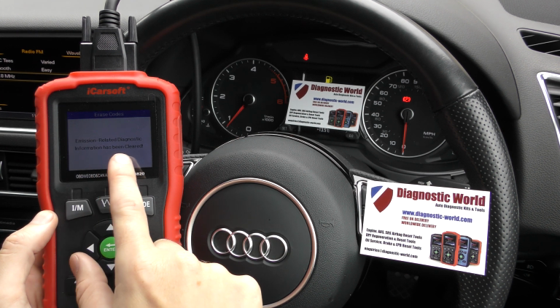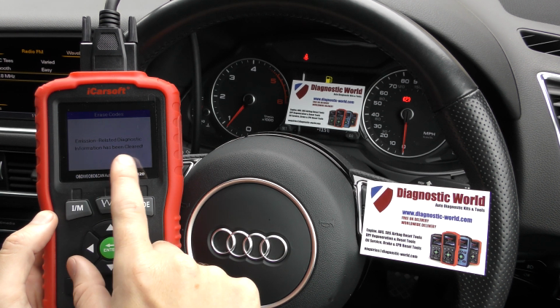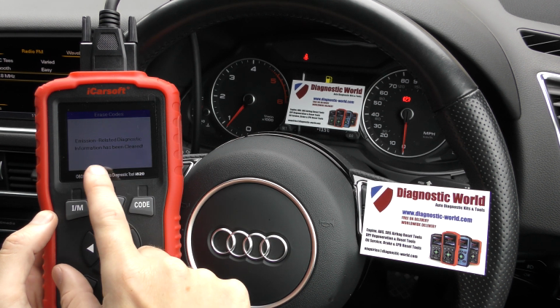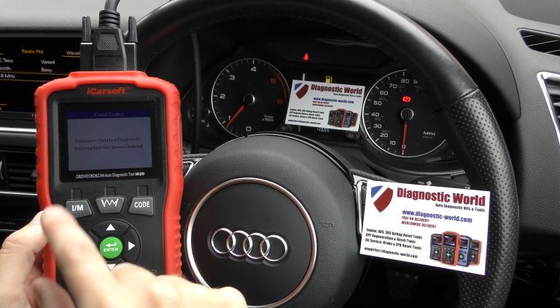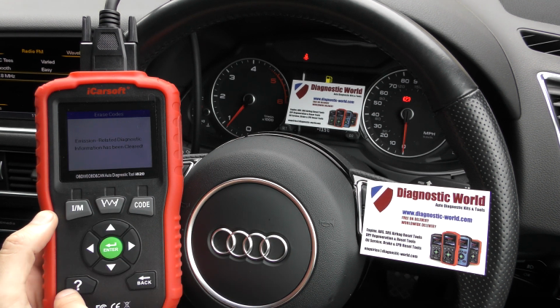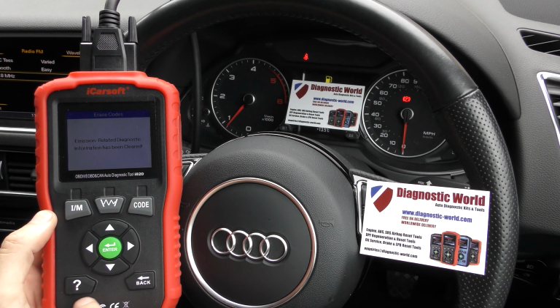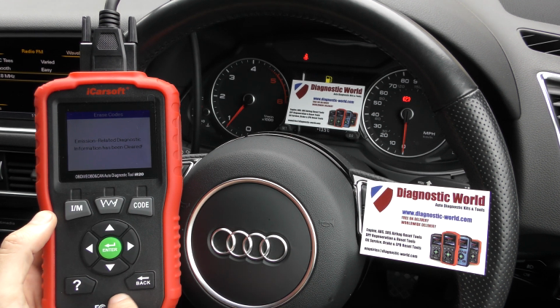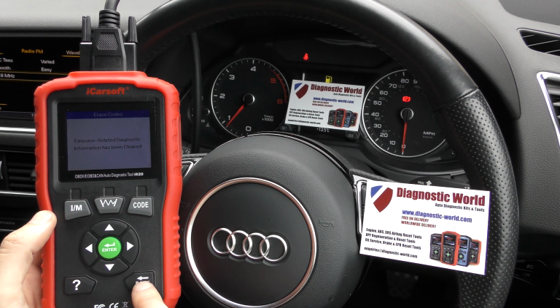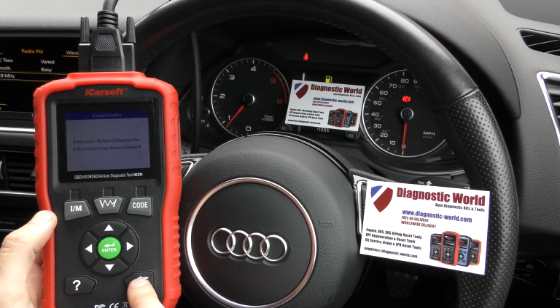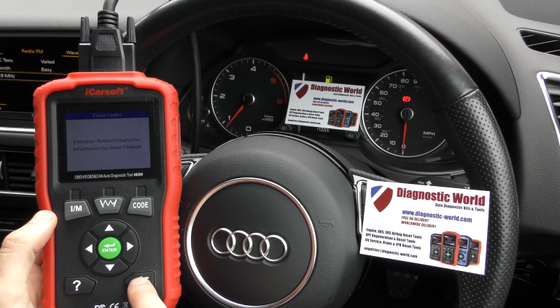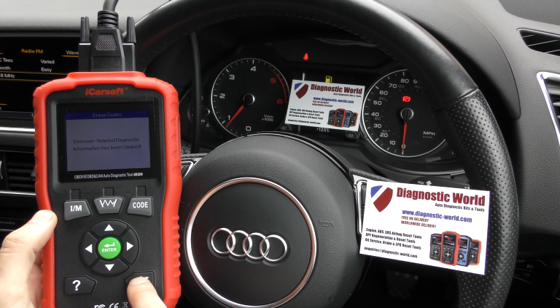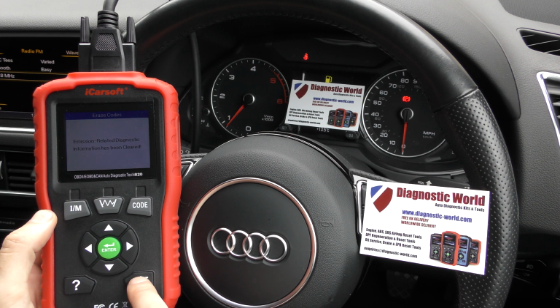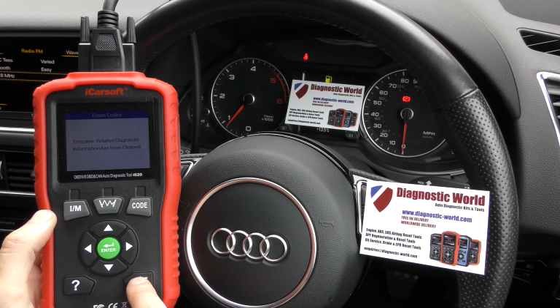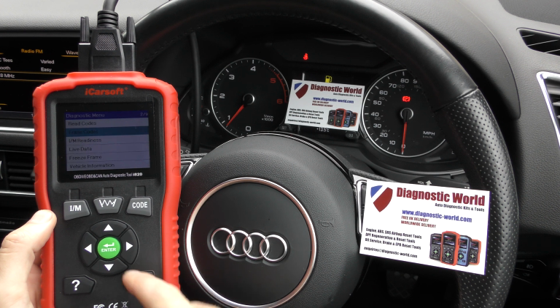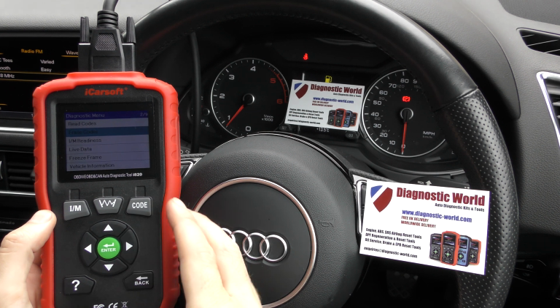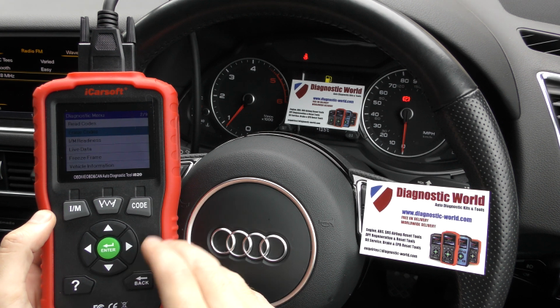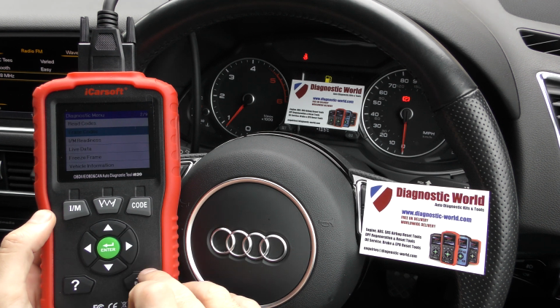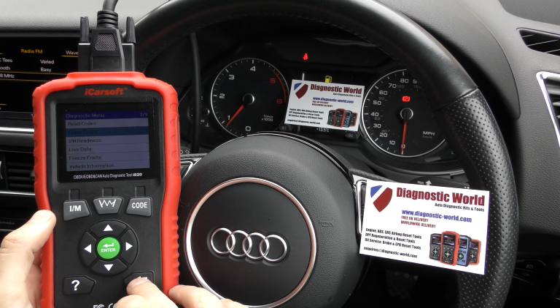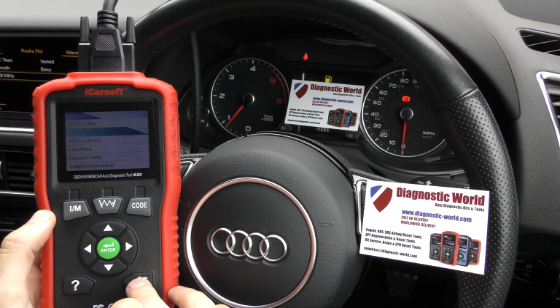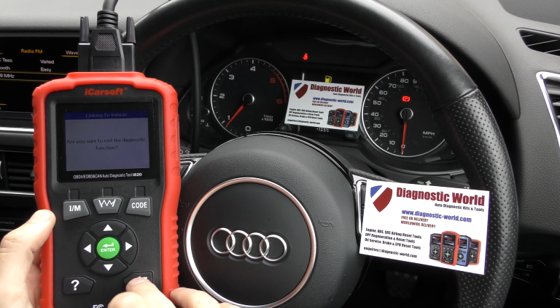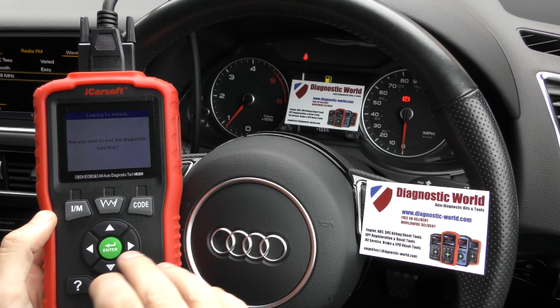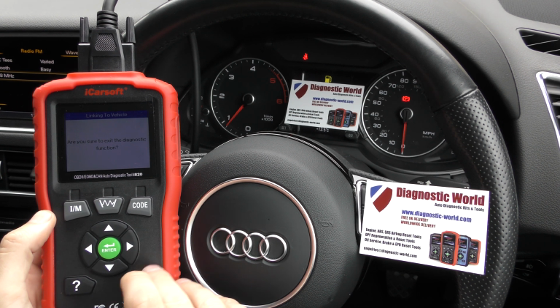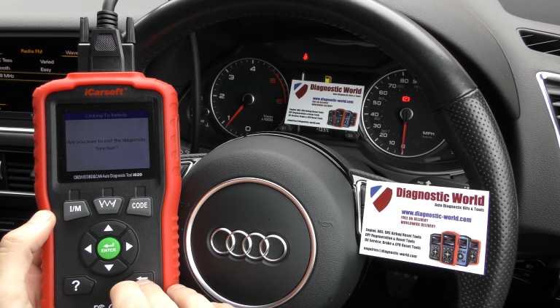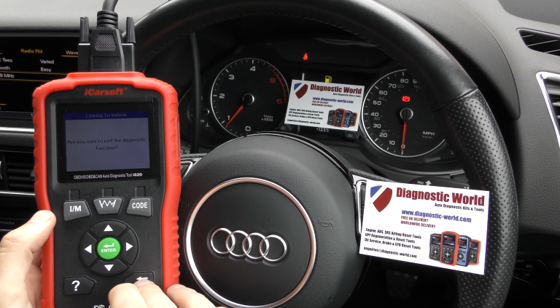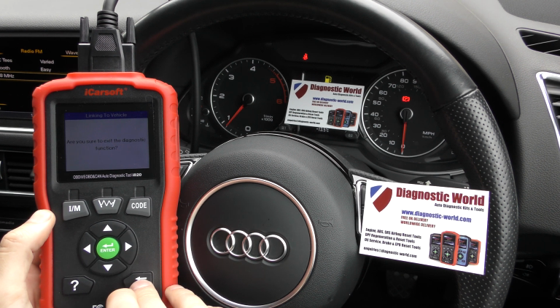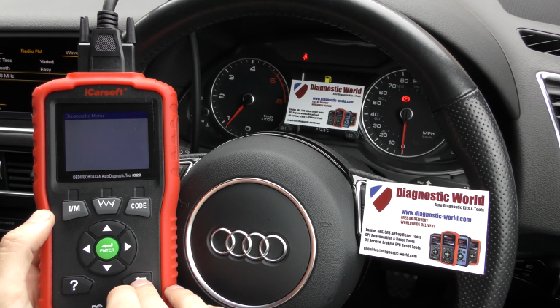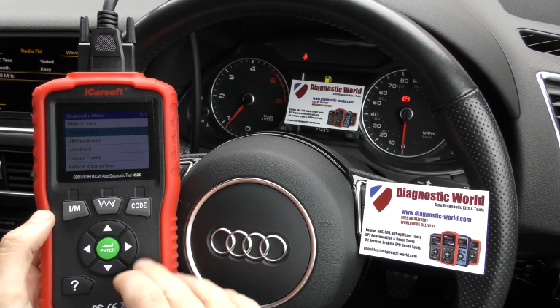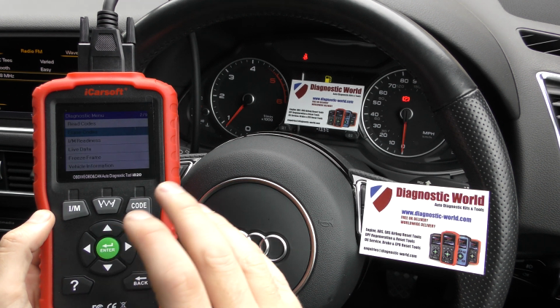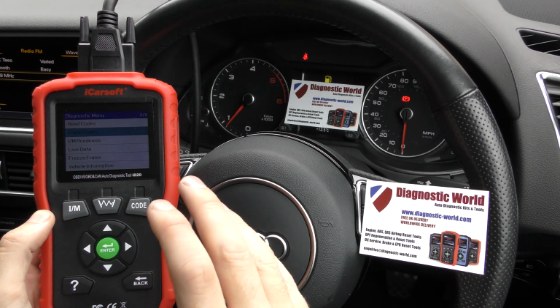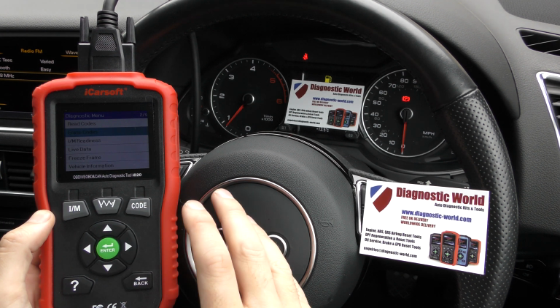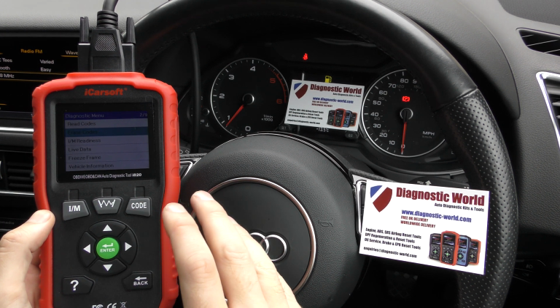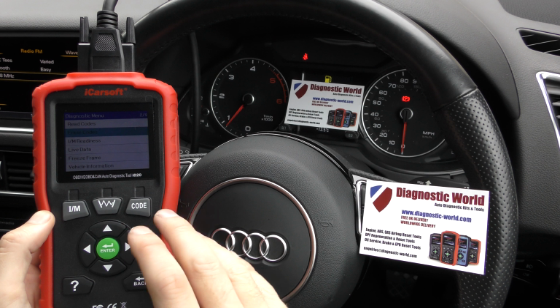And already the flashing glow plug light has indeed stopped flashing. It's telling us now that the emission-related diagnostic information has been cleared.